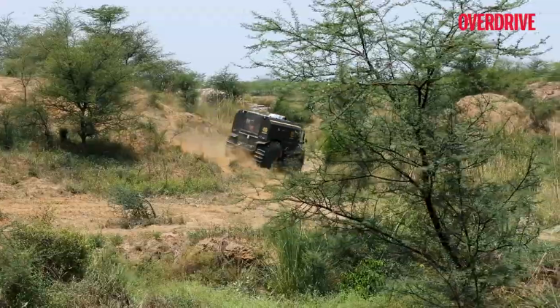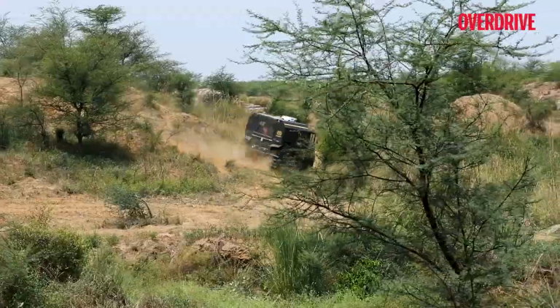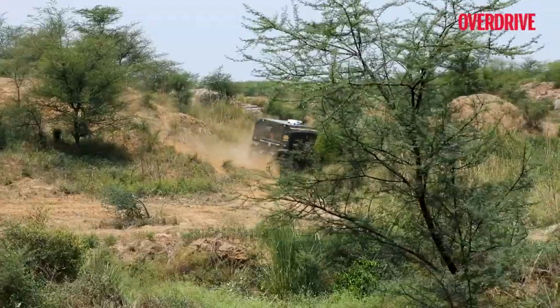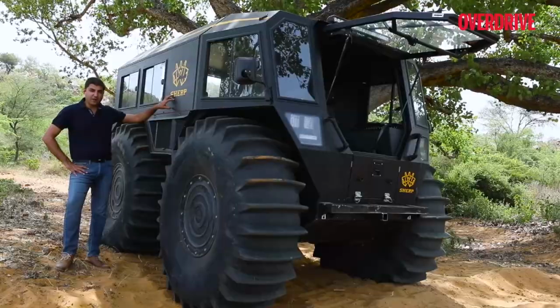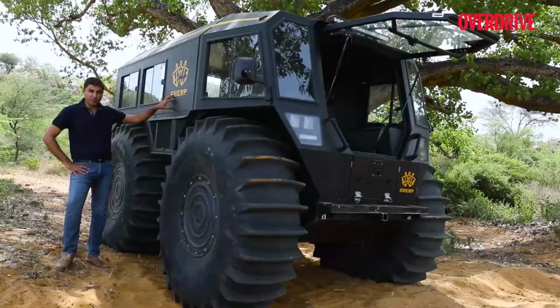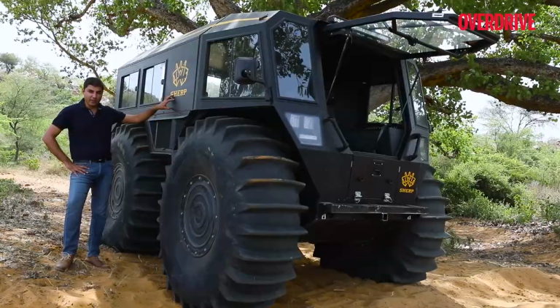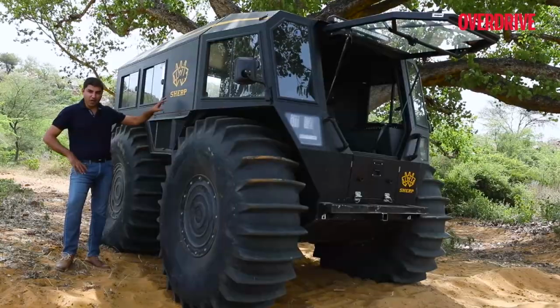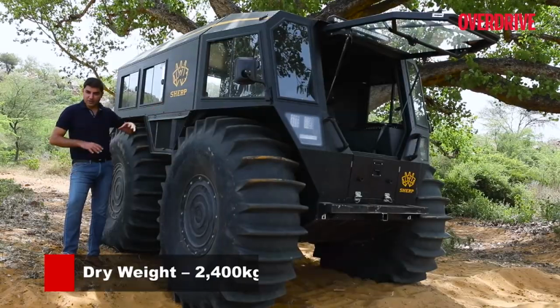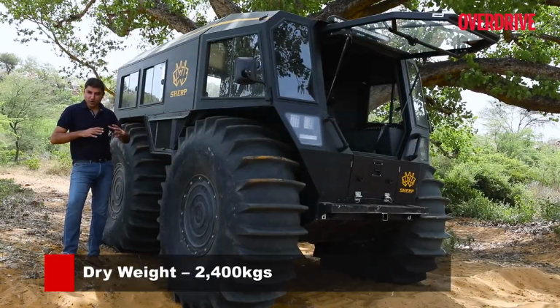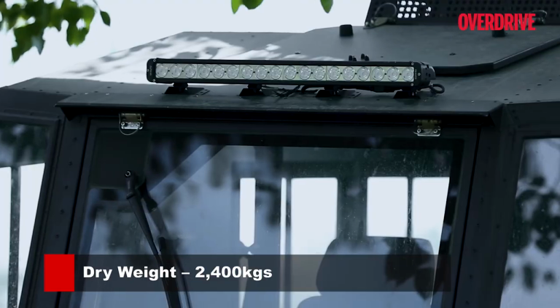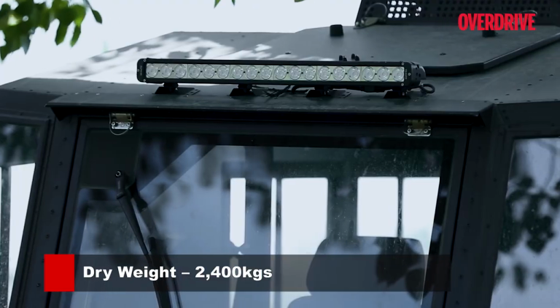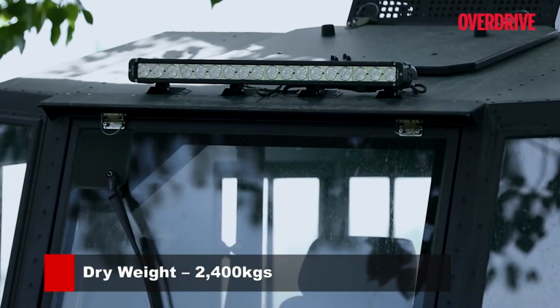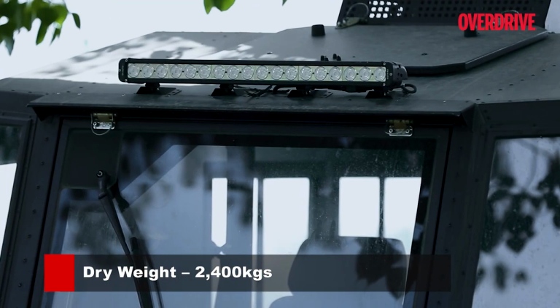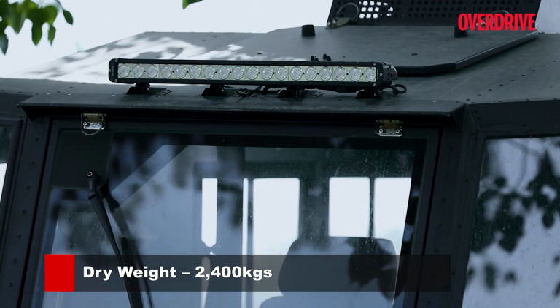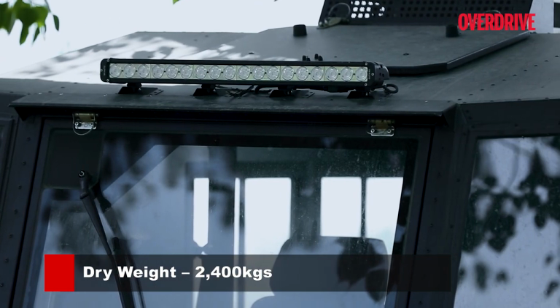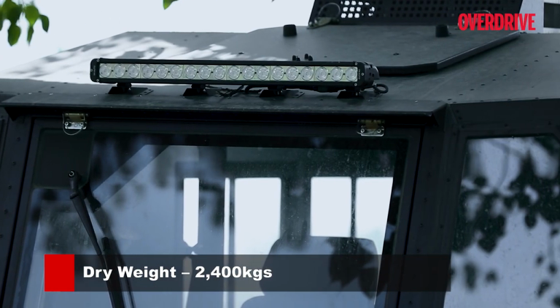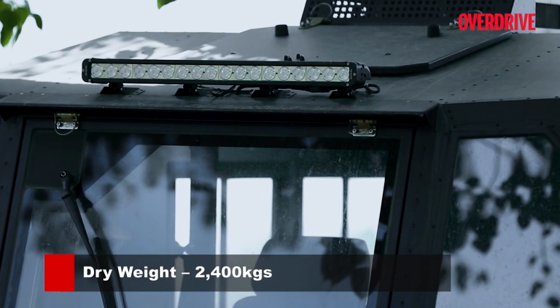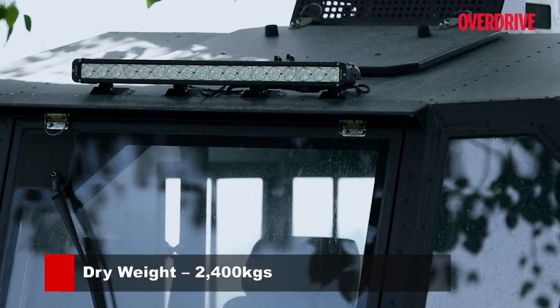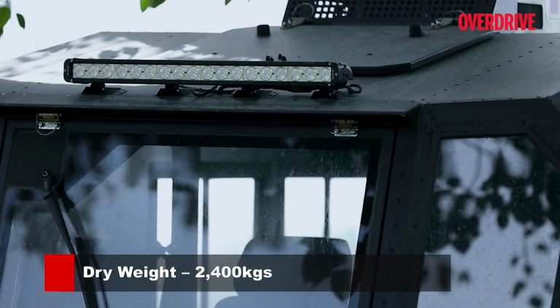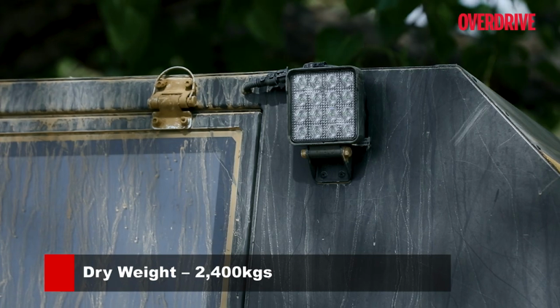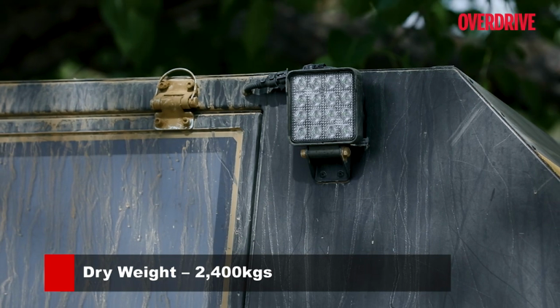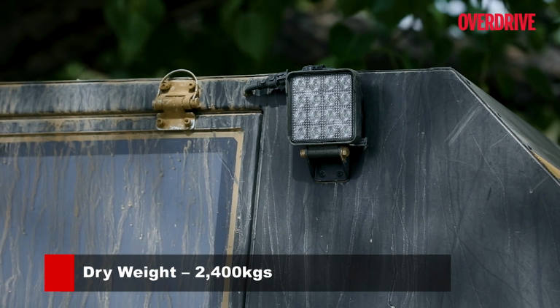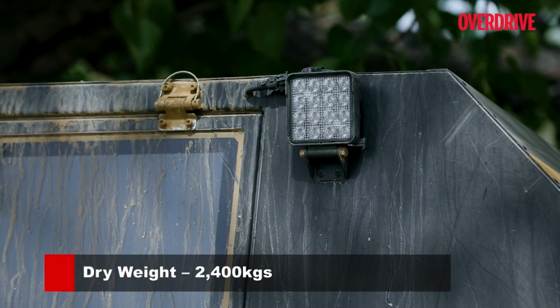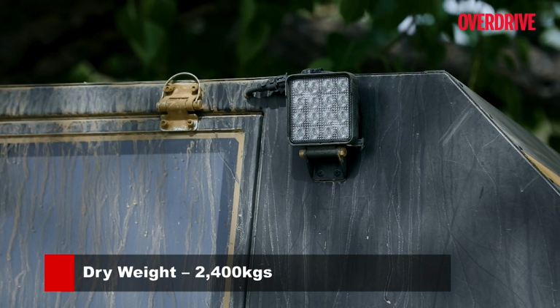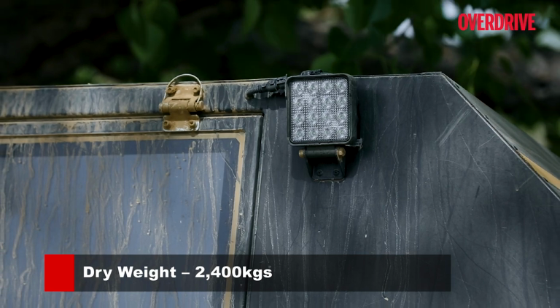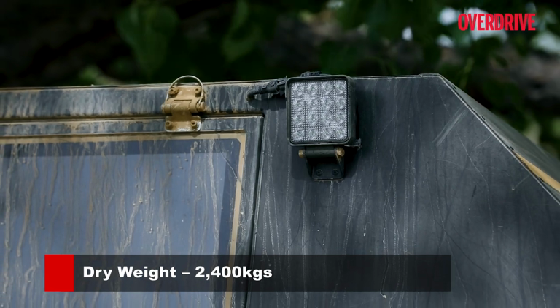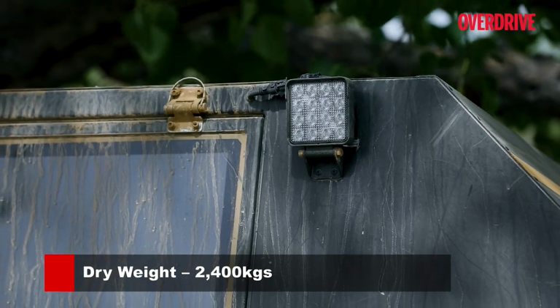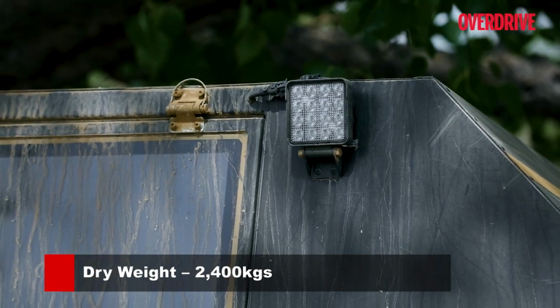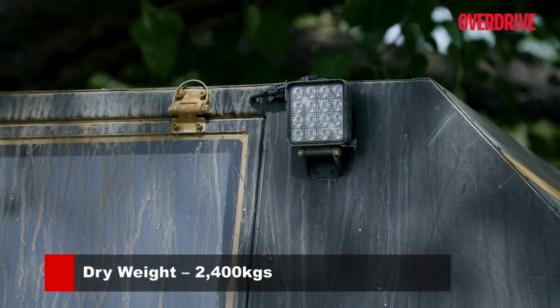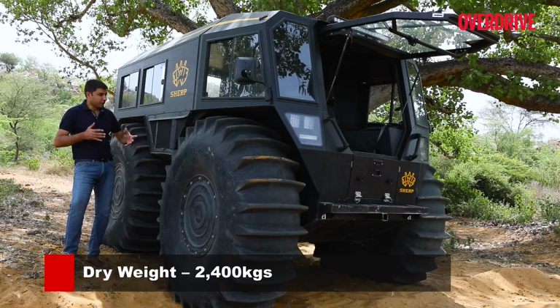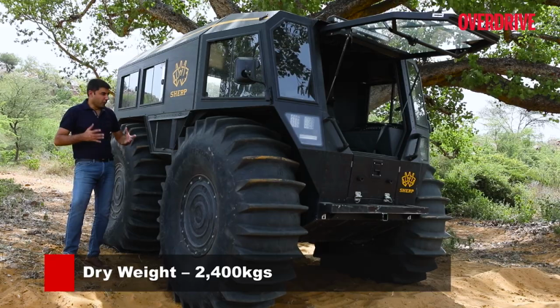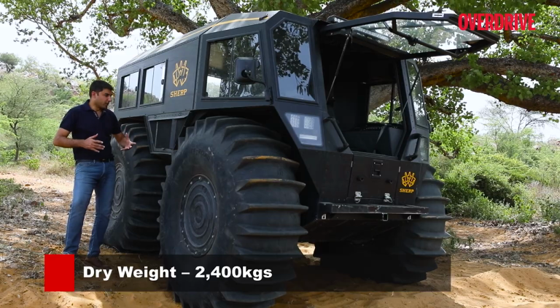The upper half of the body is not made of steel — it's made of aluminum, because one of the key requirements of this vehicle is to also float.